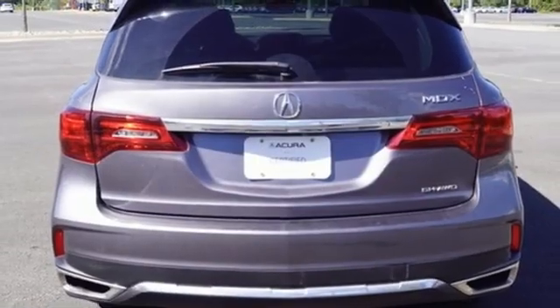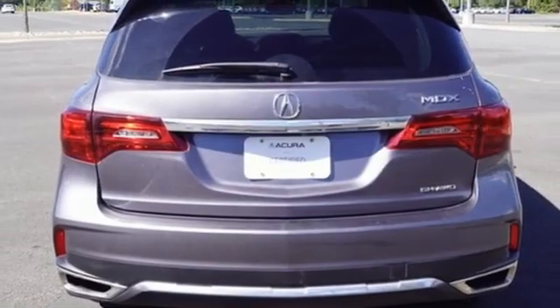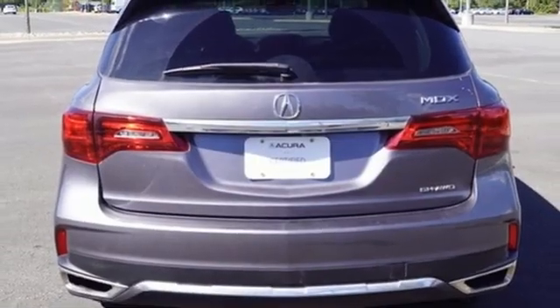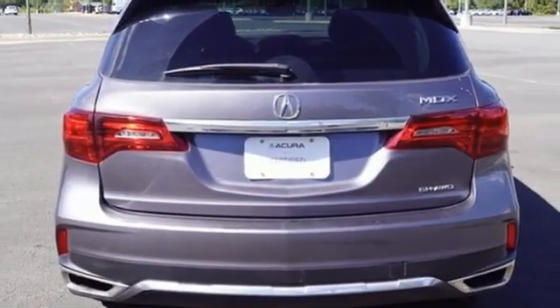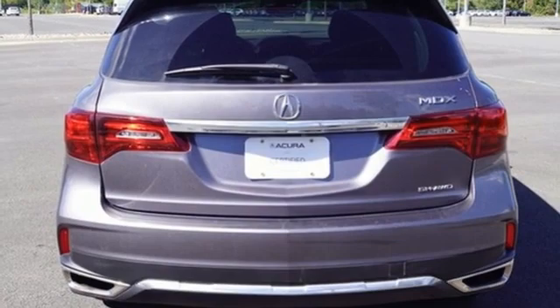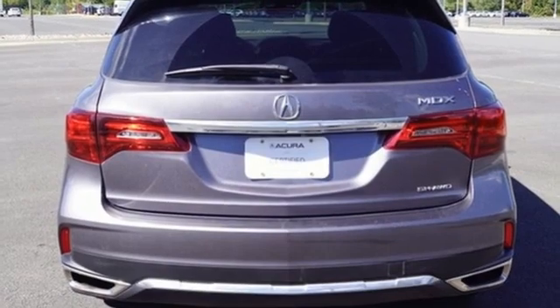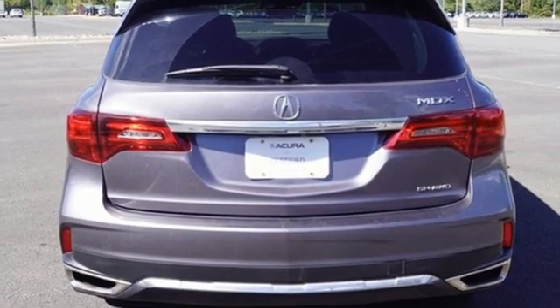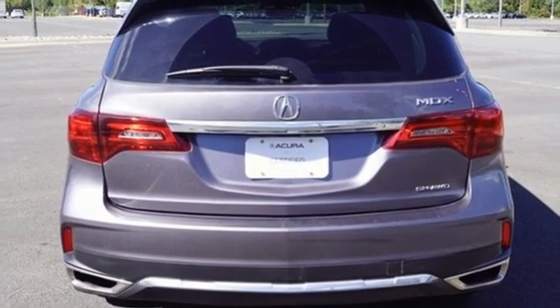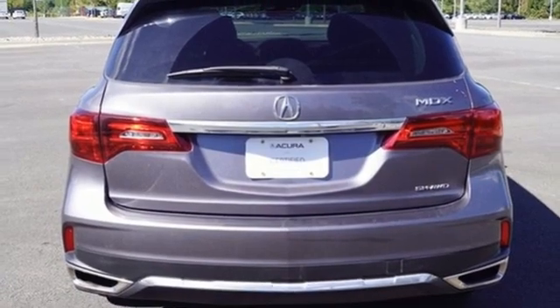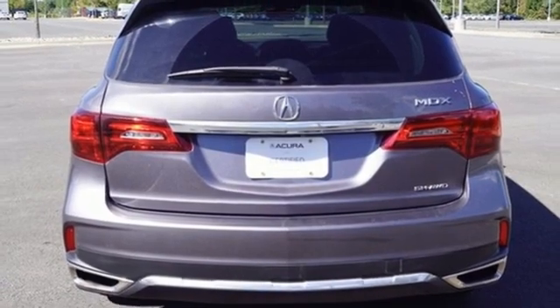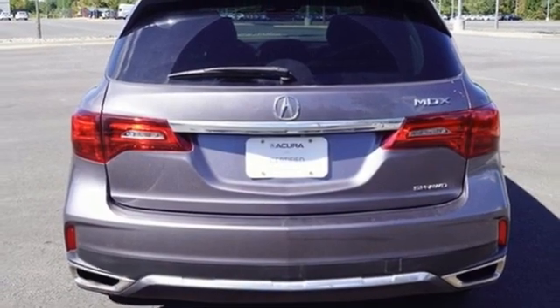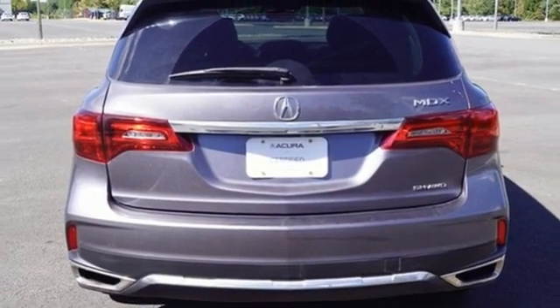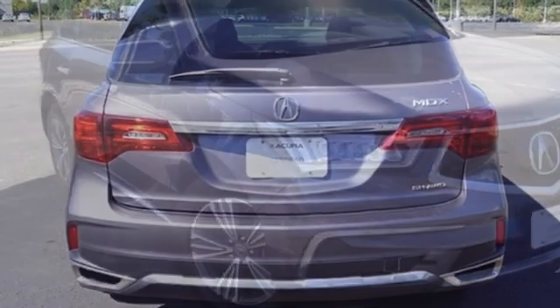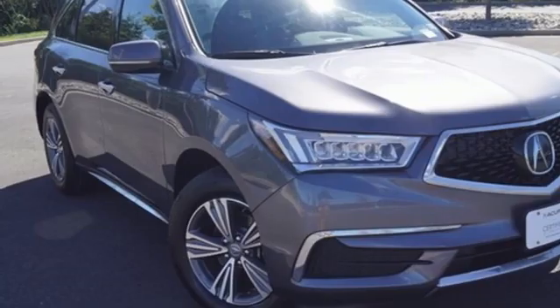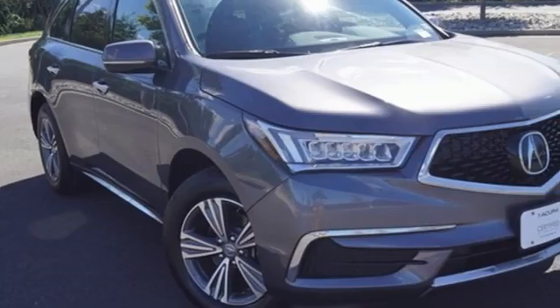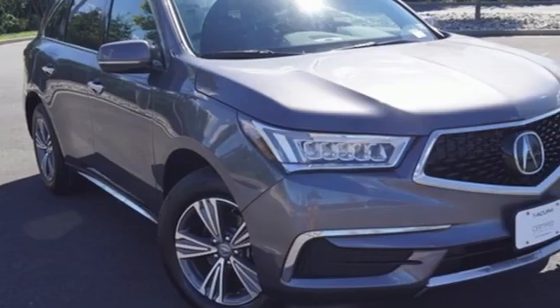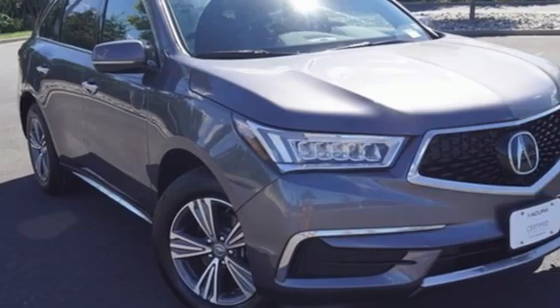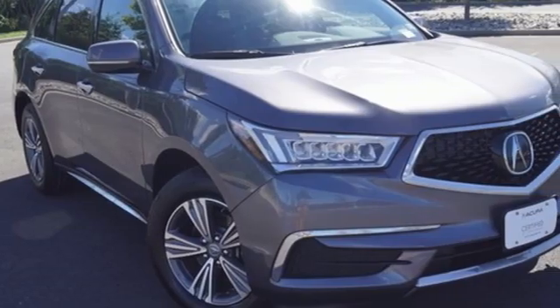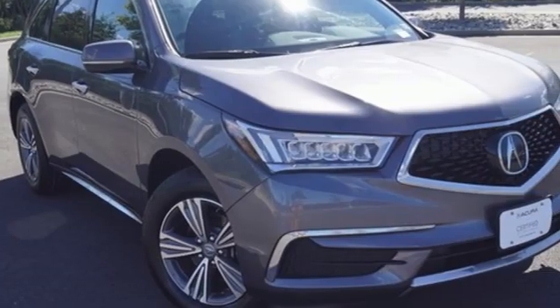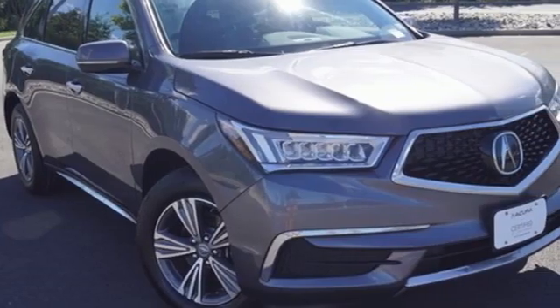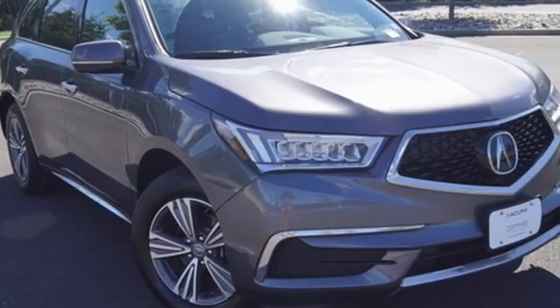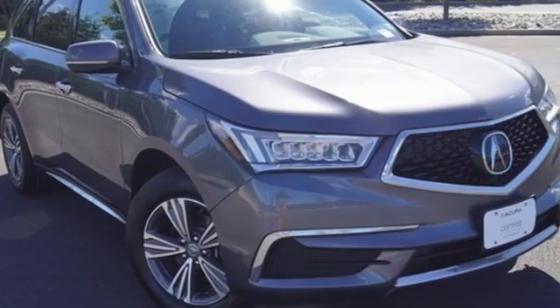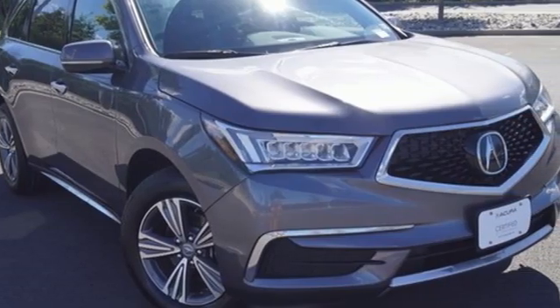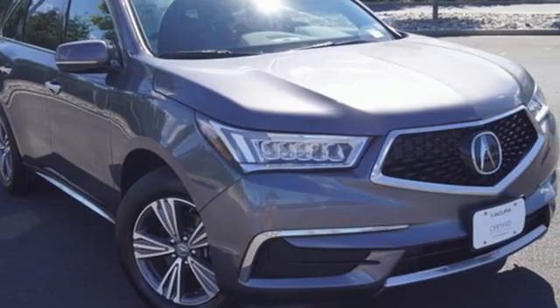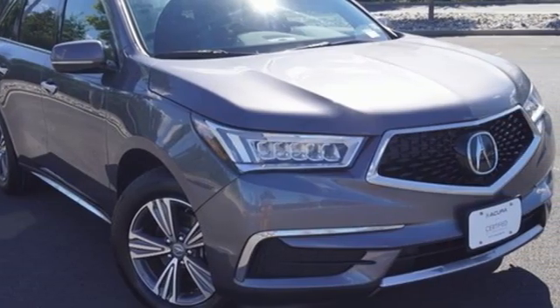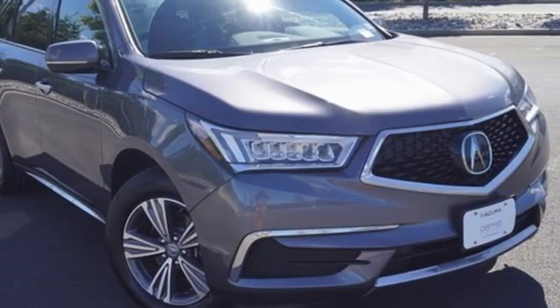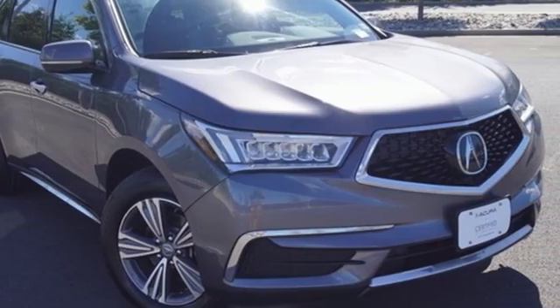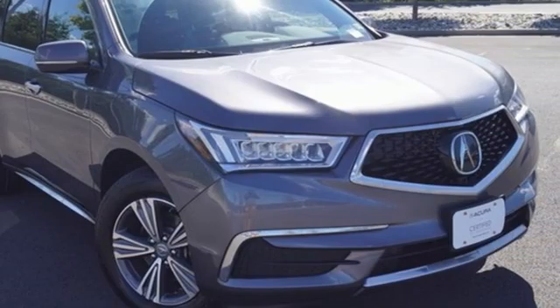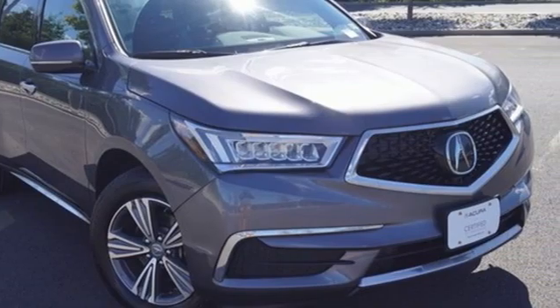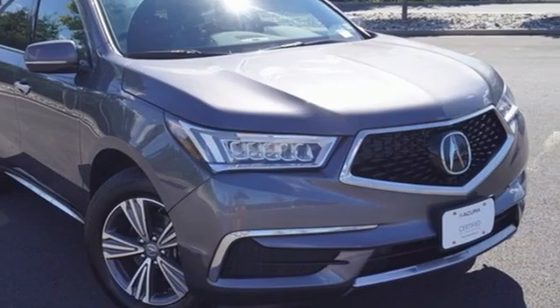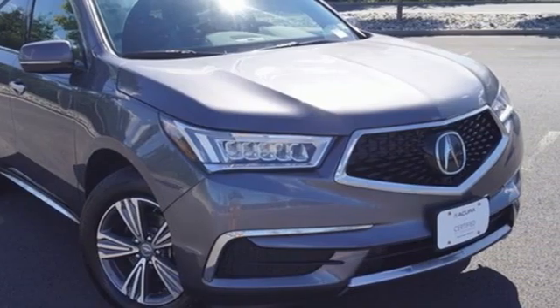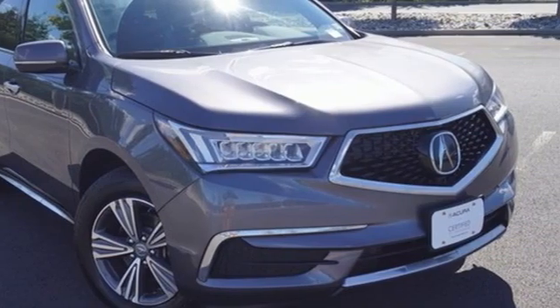Acura has a legacy of innovation, a legacy that continues here. See what it can do for you when you take it for a test drive.